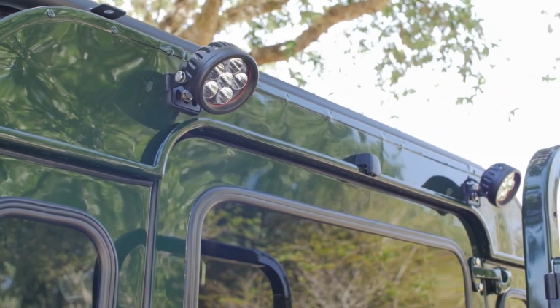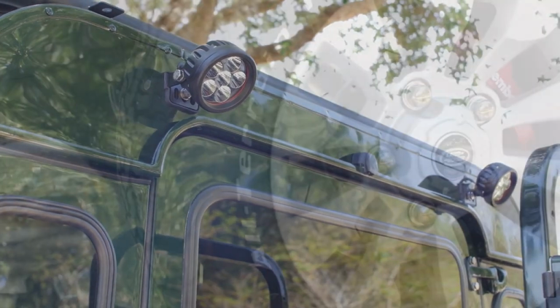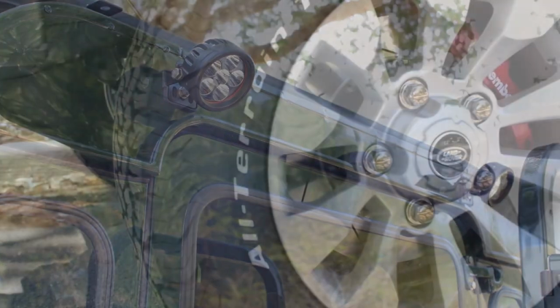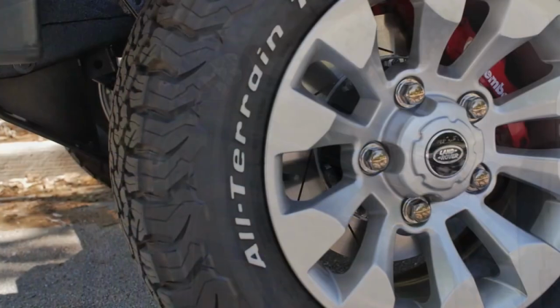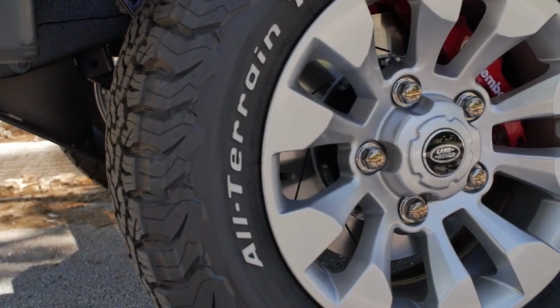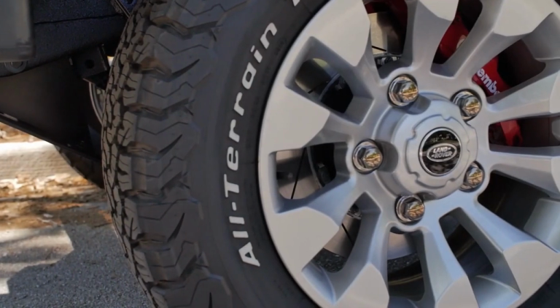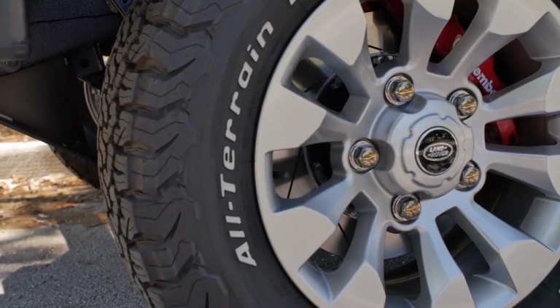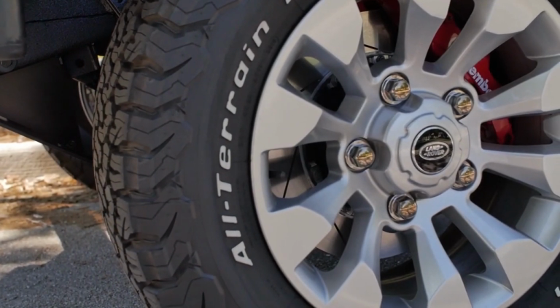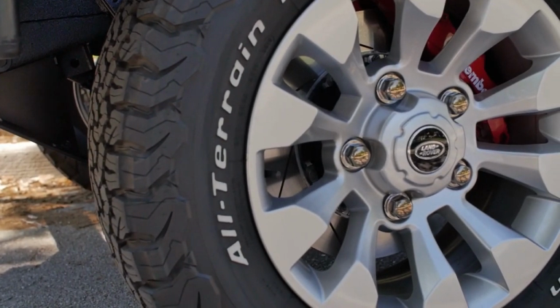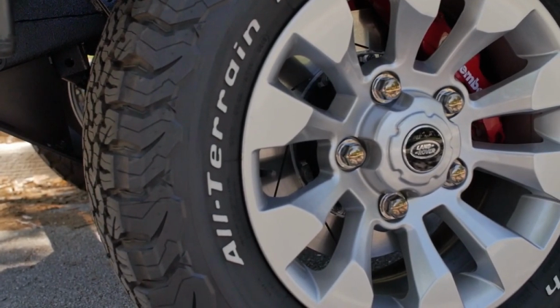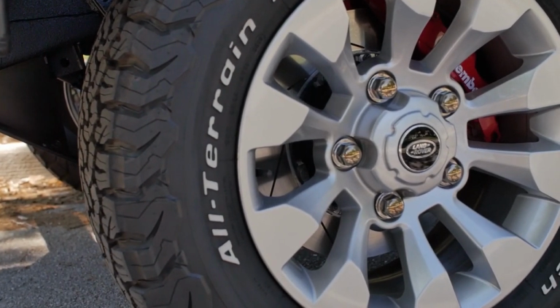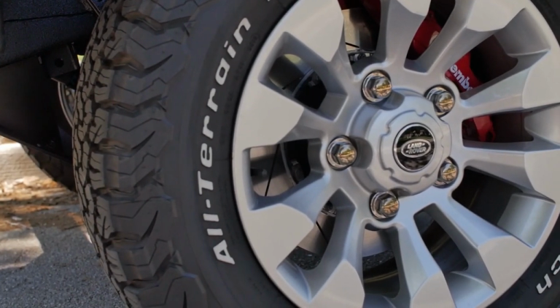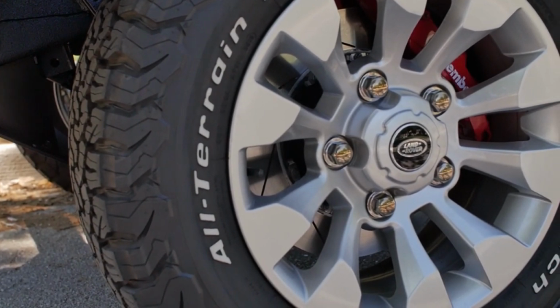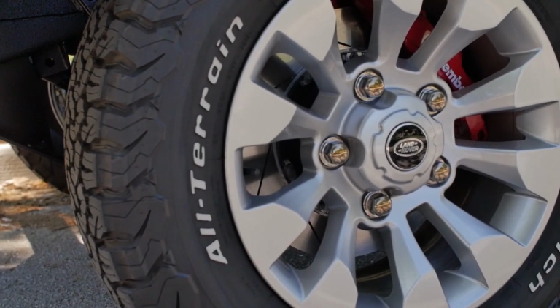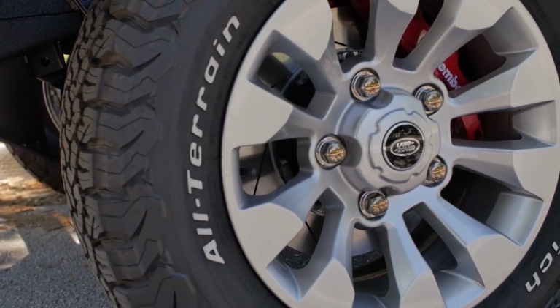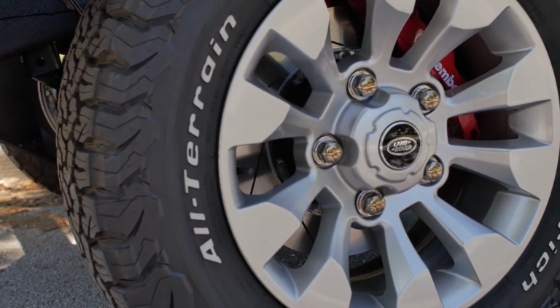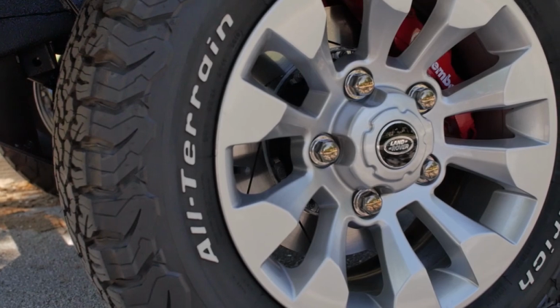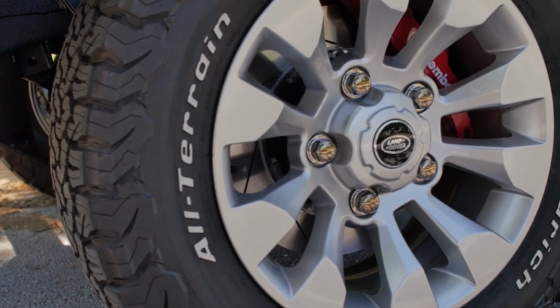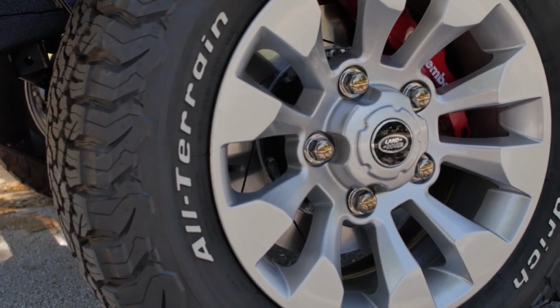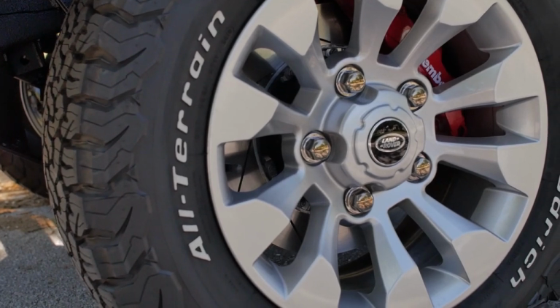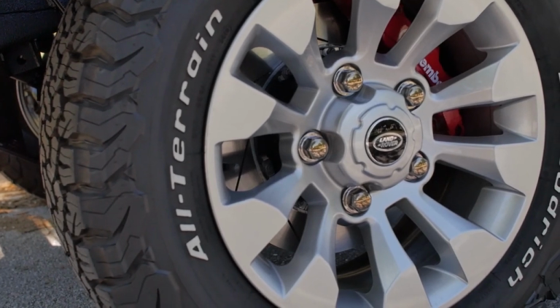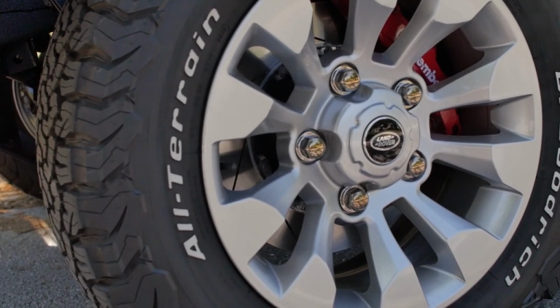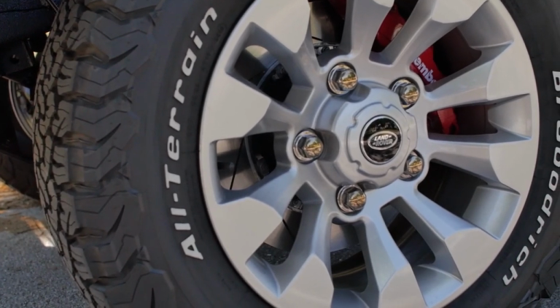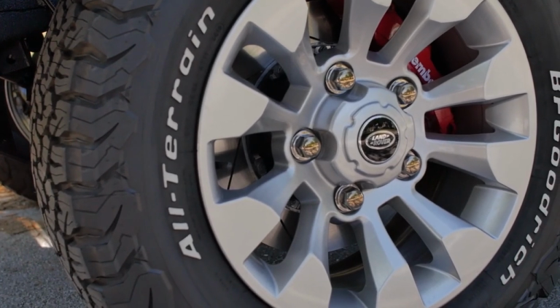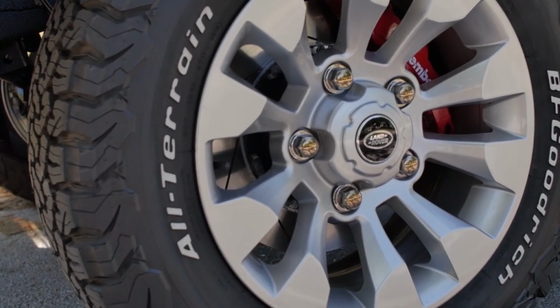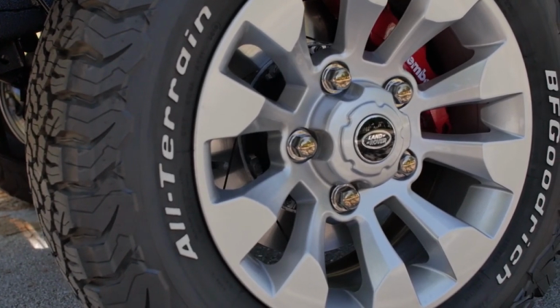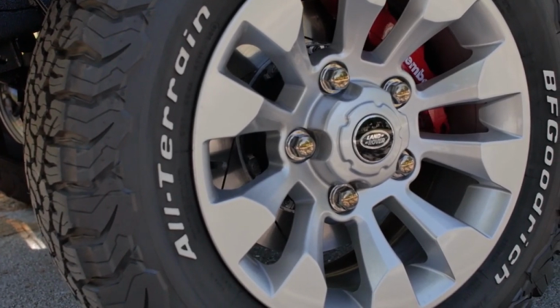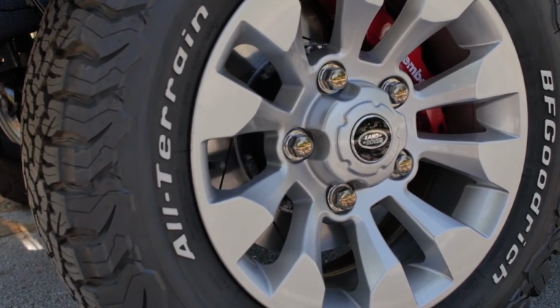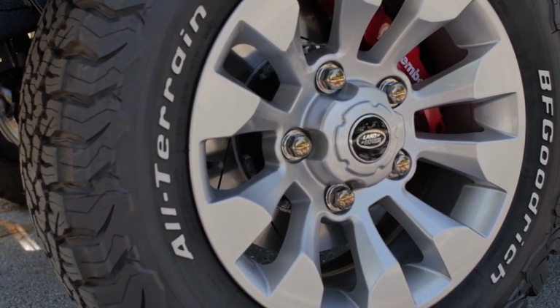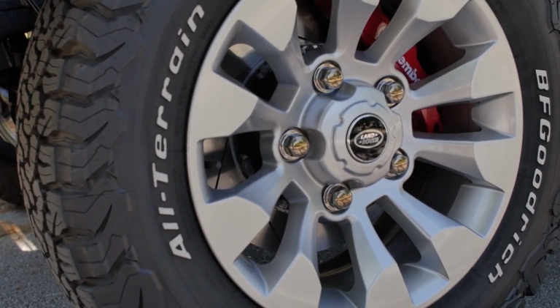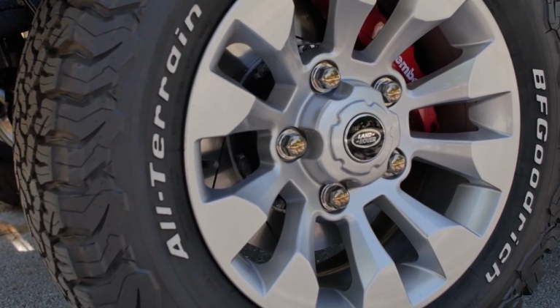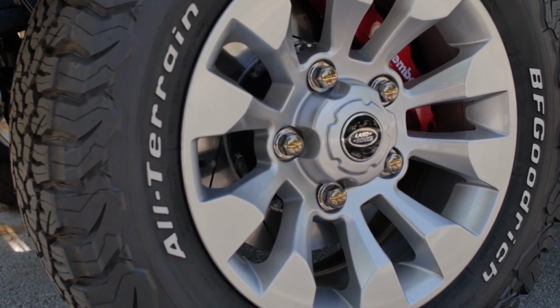Behind the 18-inch sawtooth wheels are the ECD Brembo six-piston brake setup.